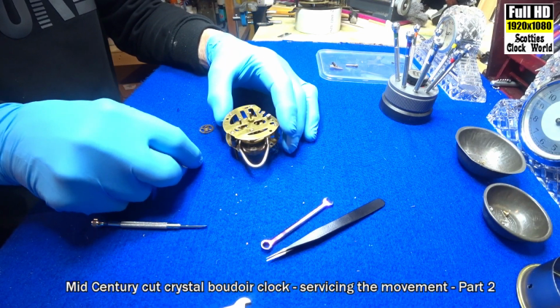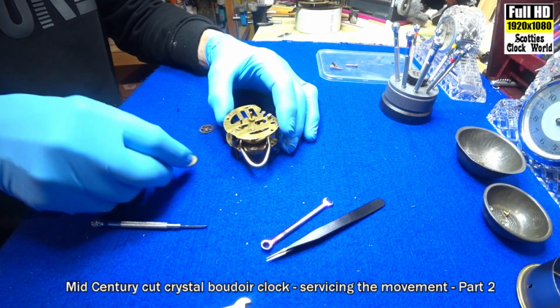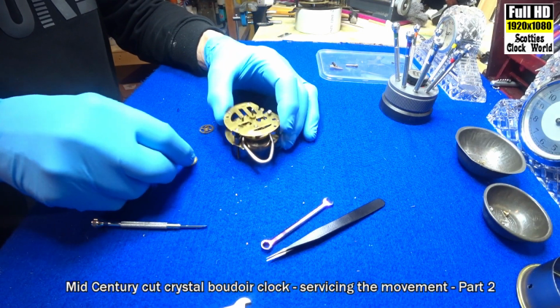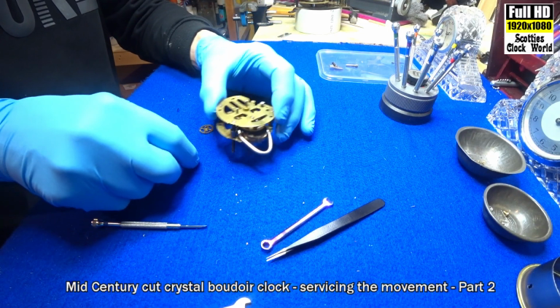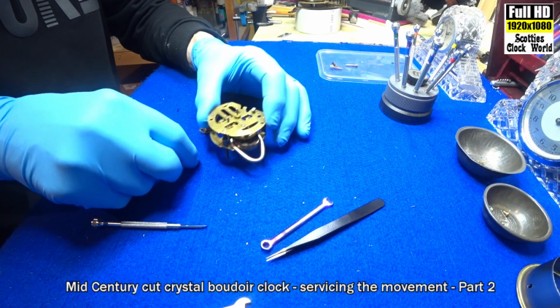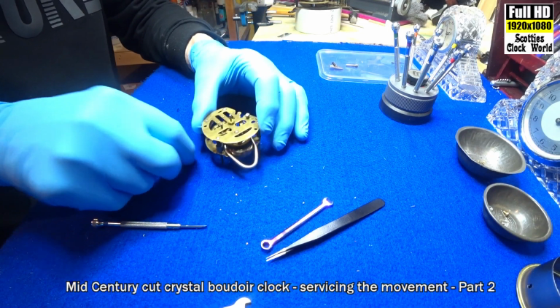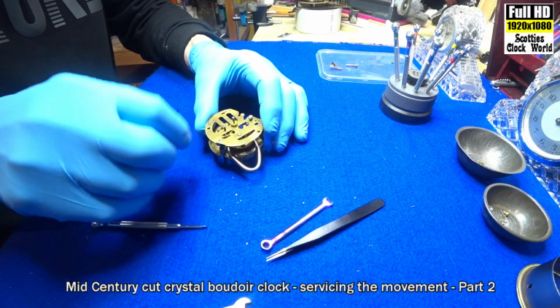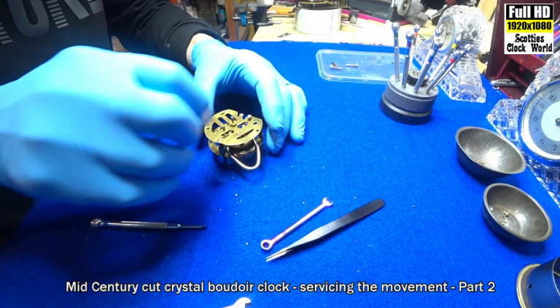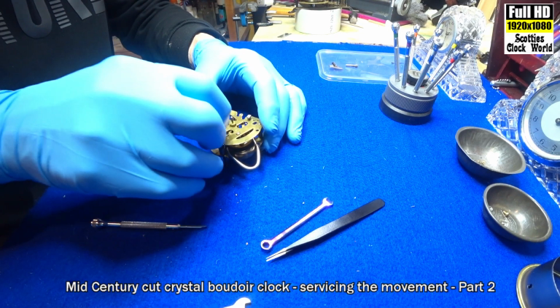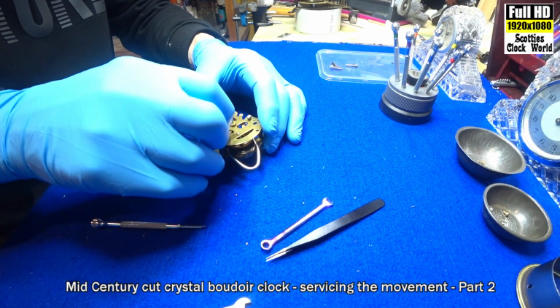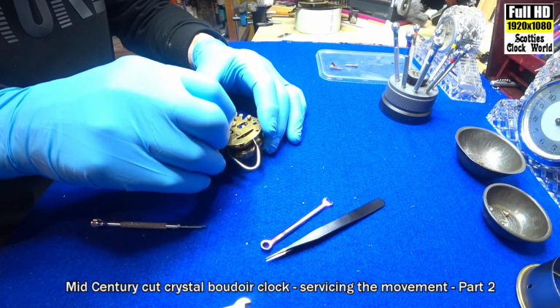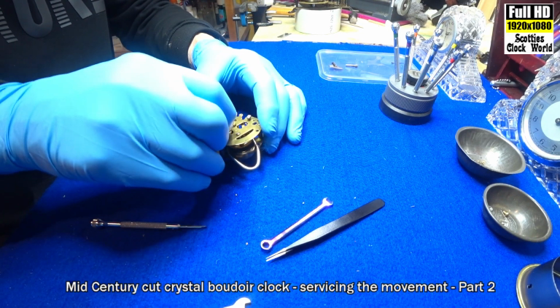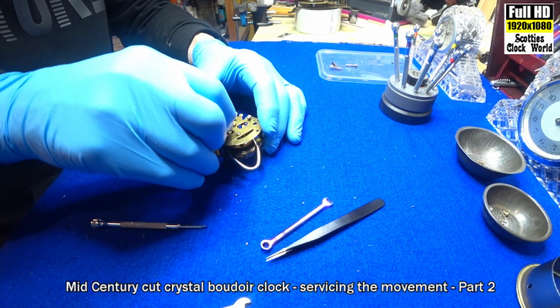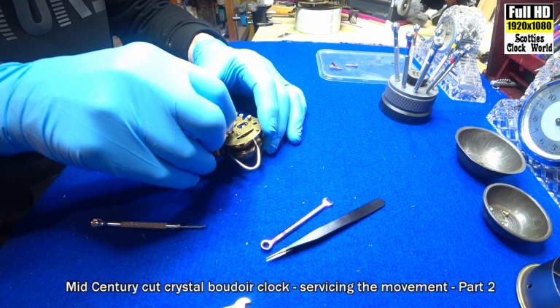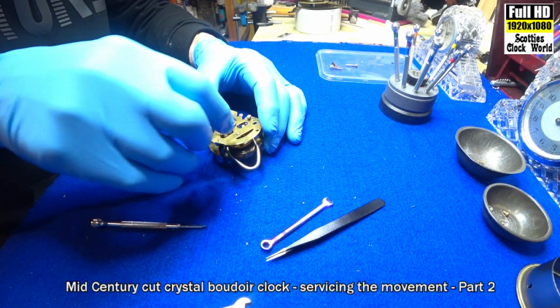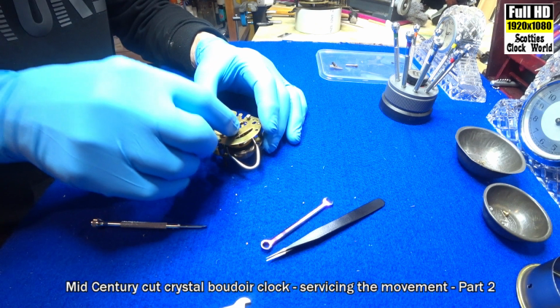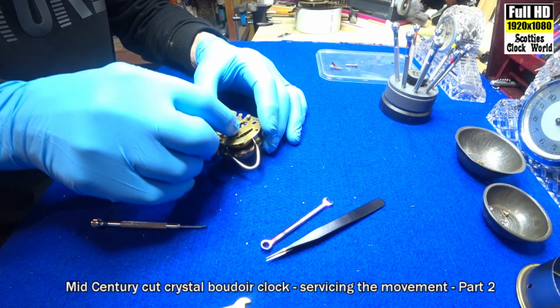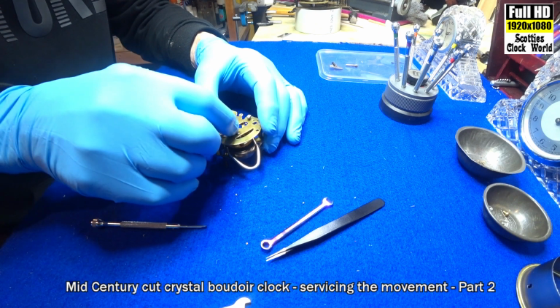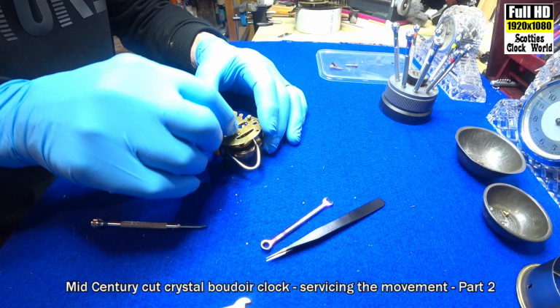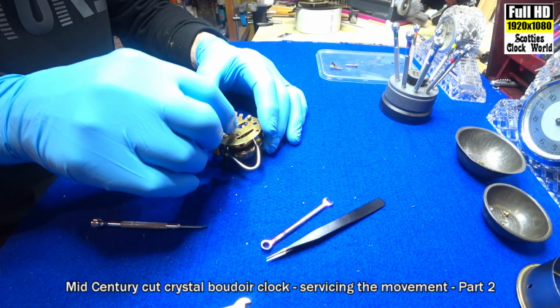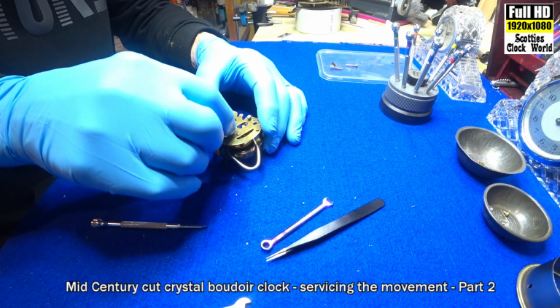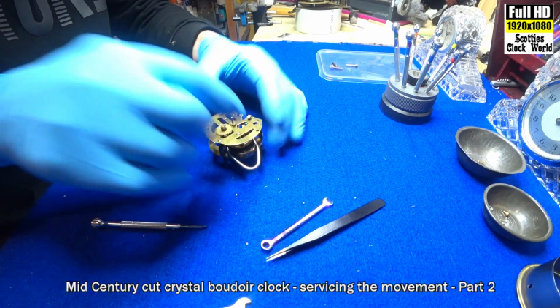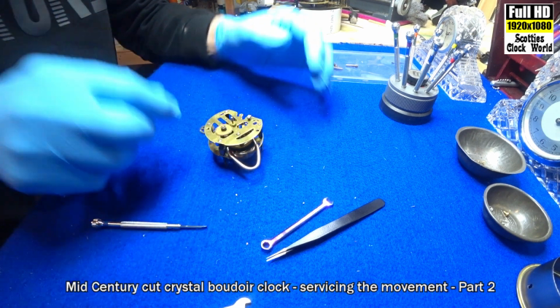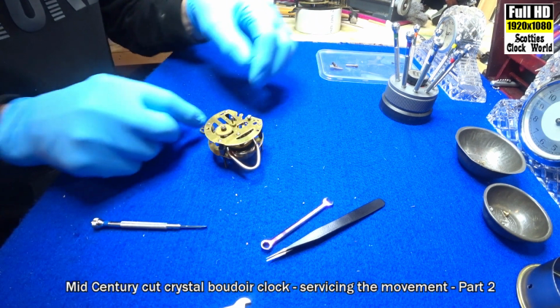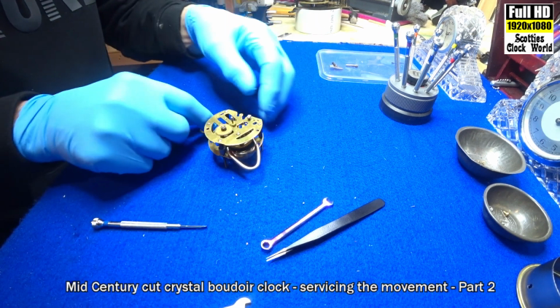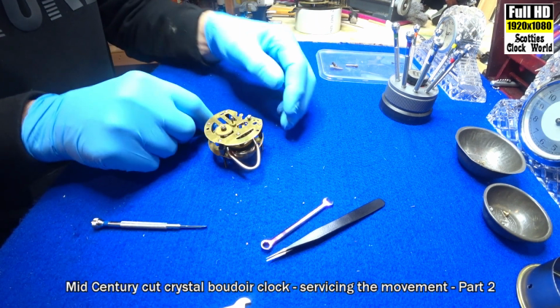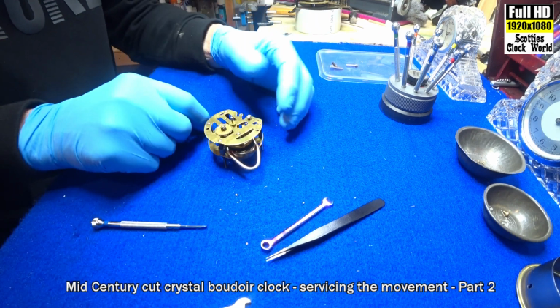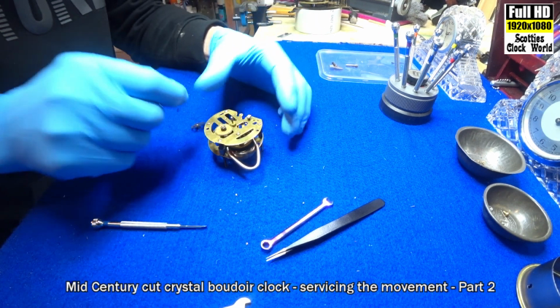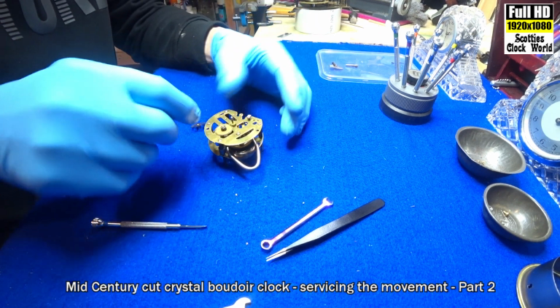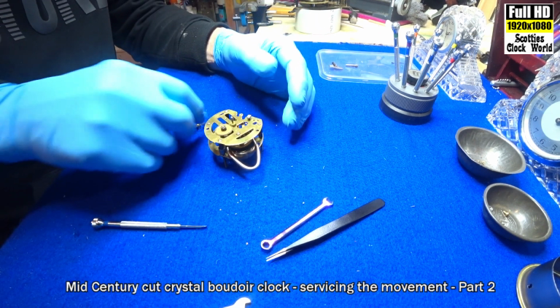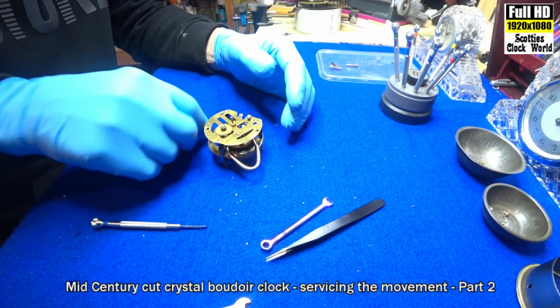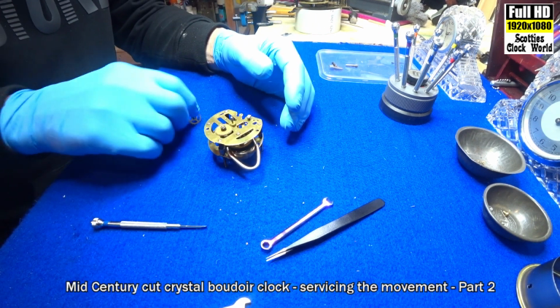That'll be better. The fine teeth on the wheels won't catch on my gloves now.